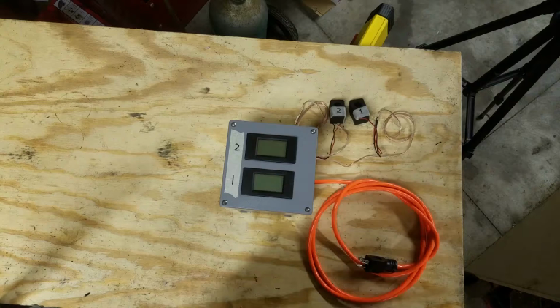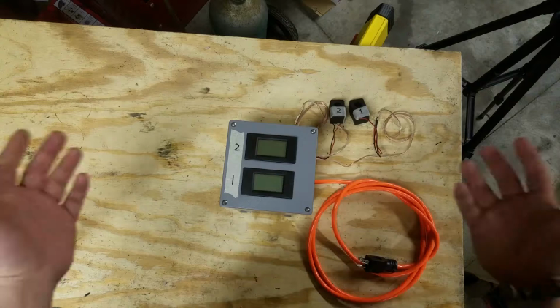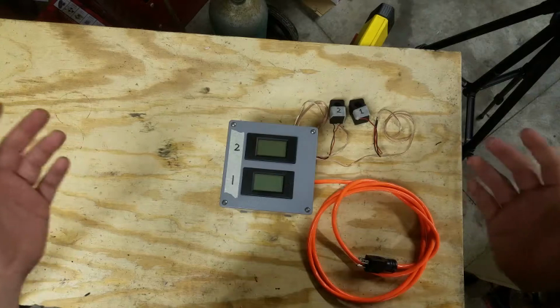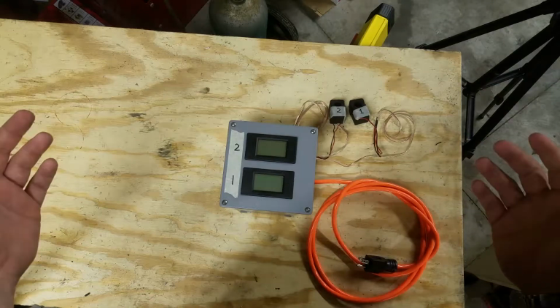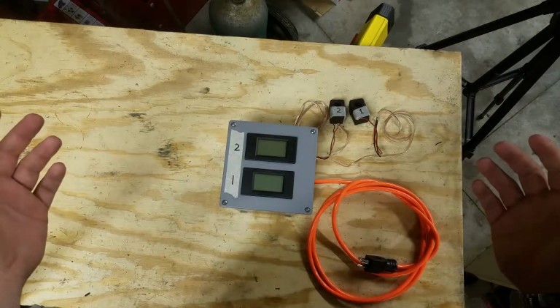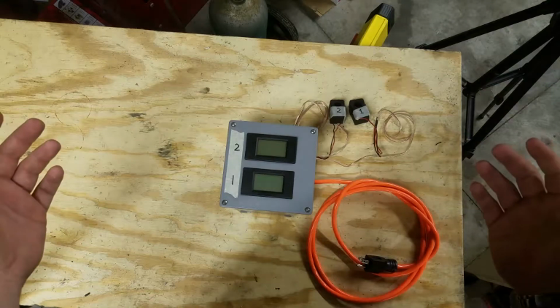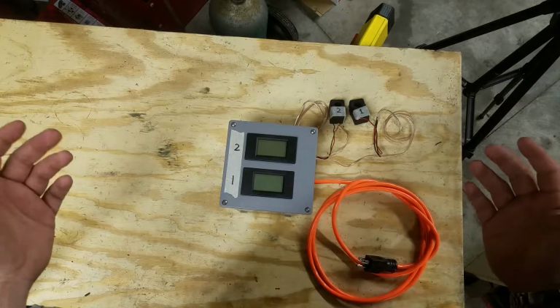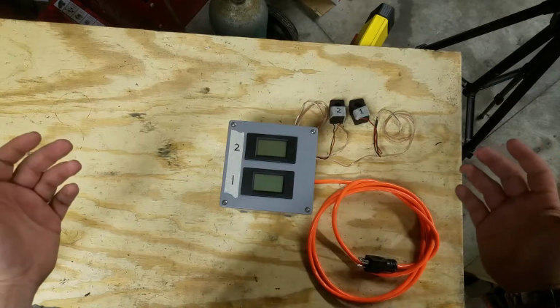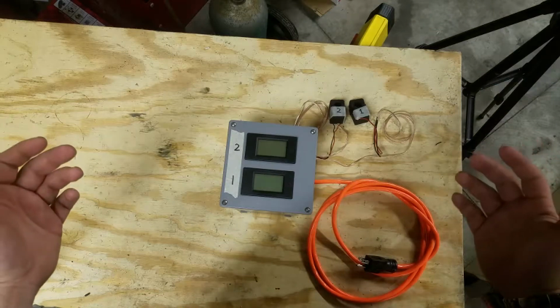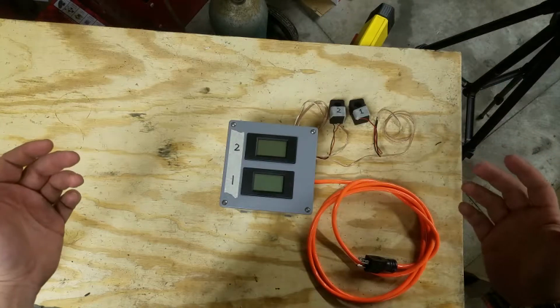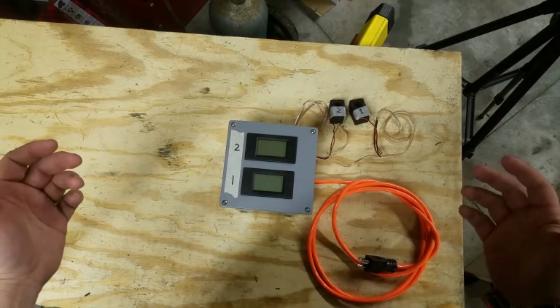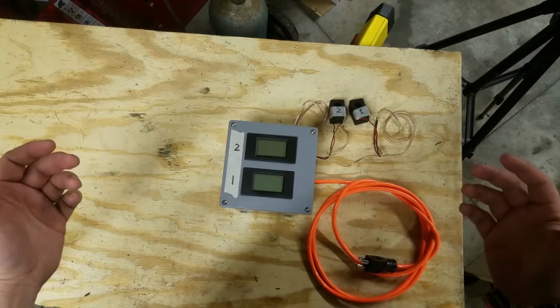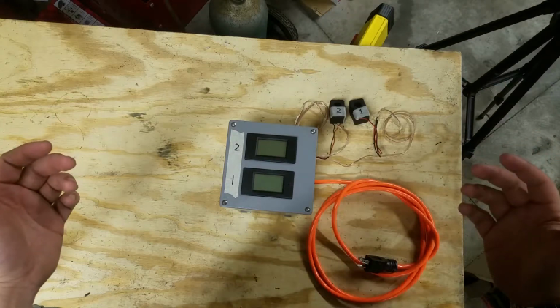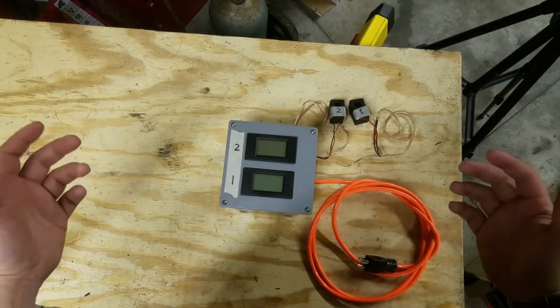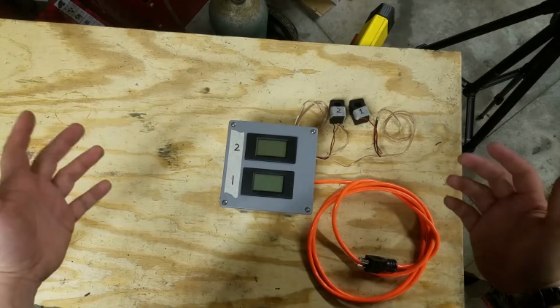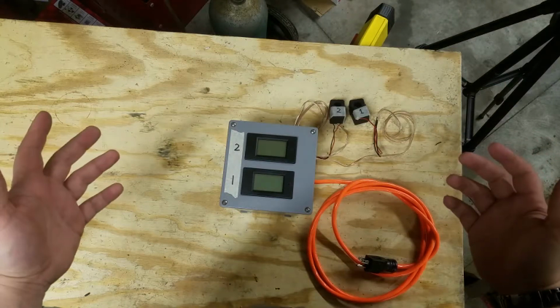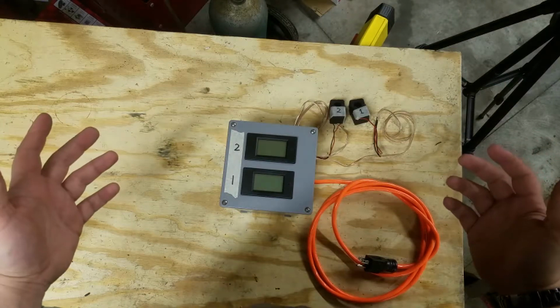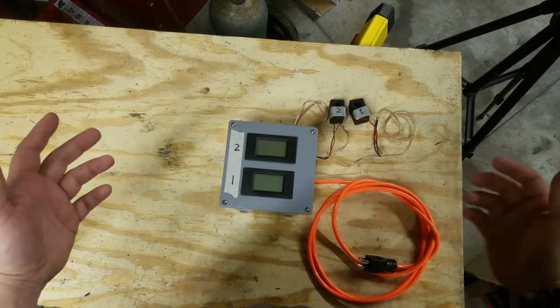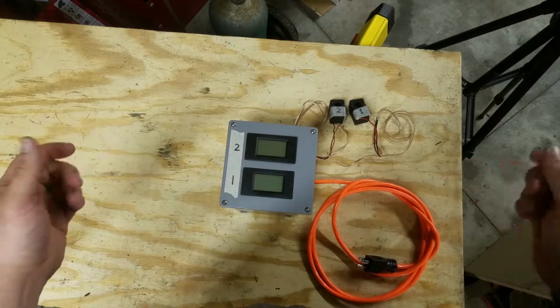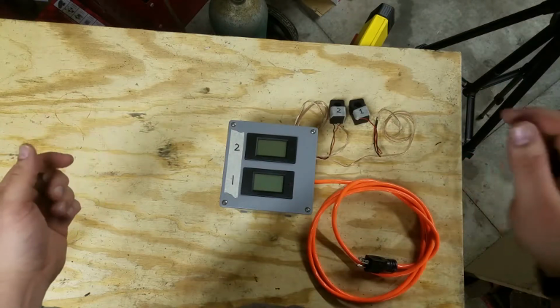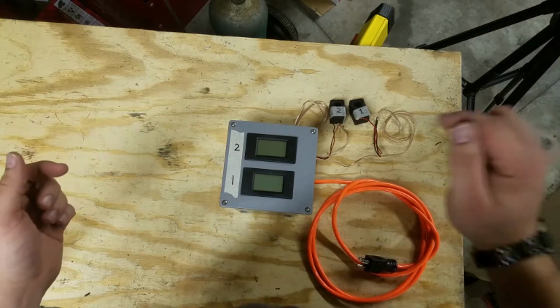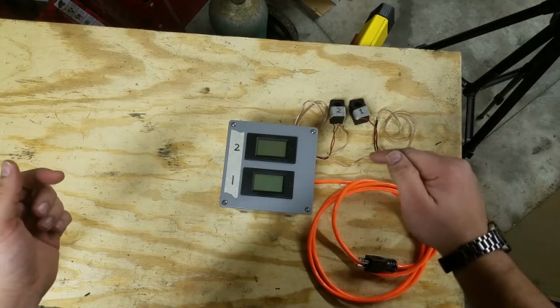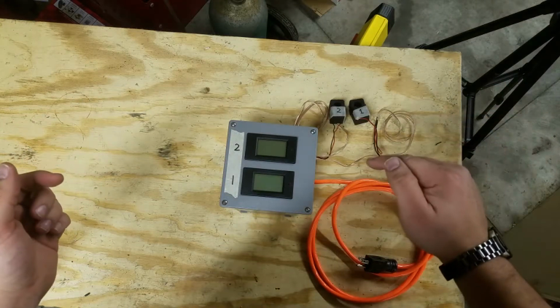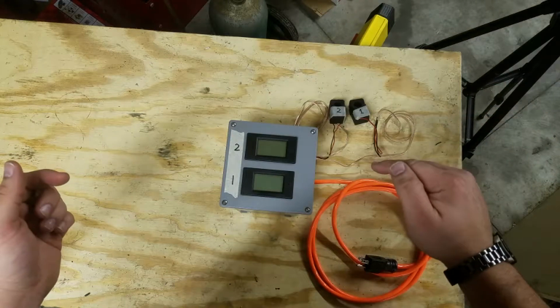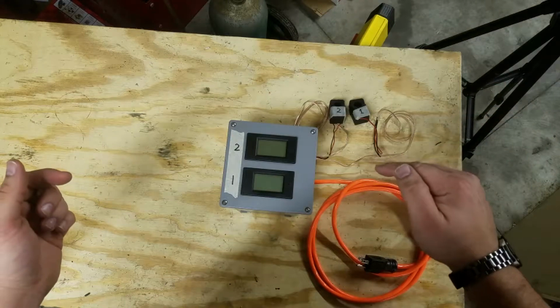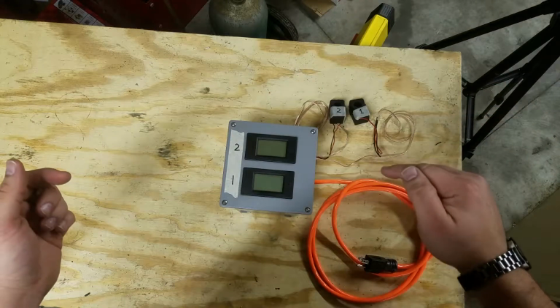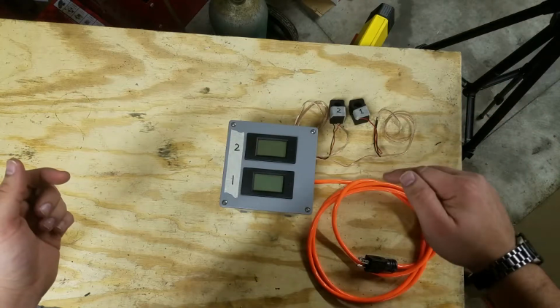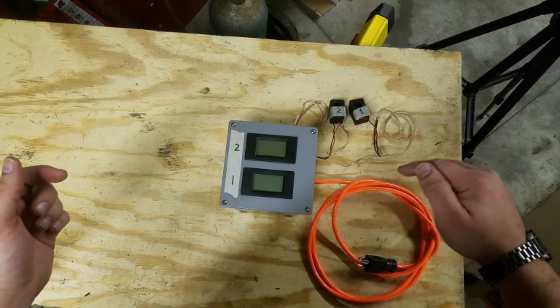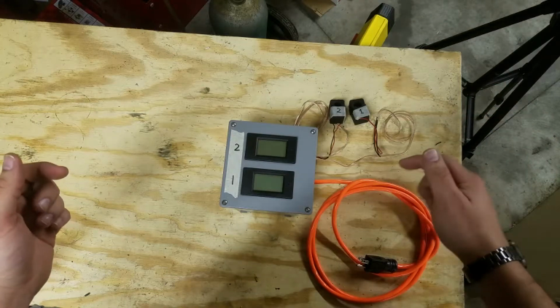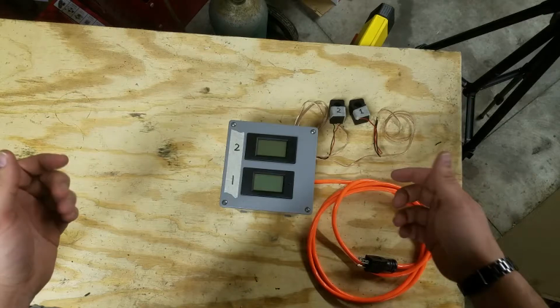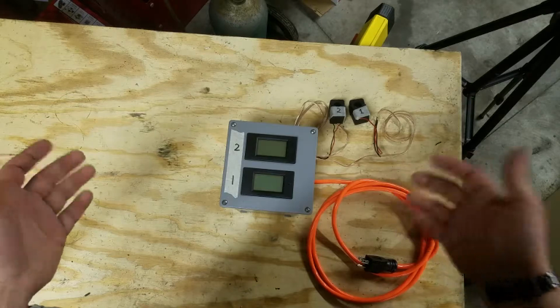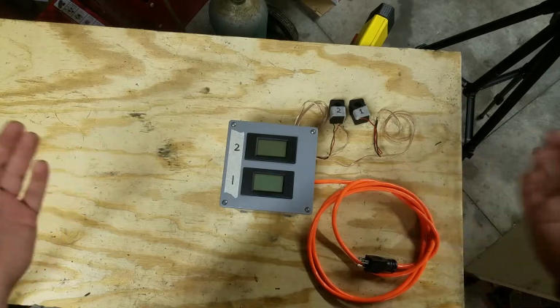Hey there. Today I'm going to show you how to make a home energy monitoring system just like this one using a few off-the-shelf parts.